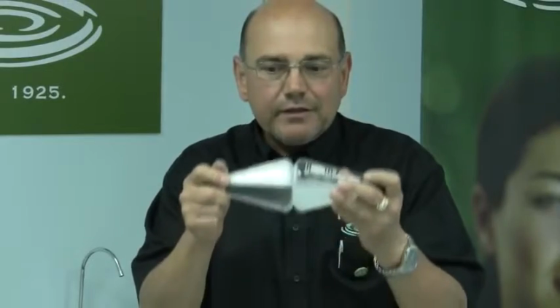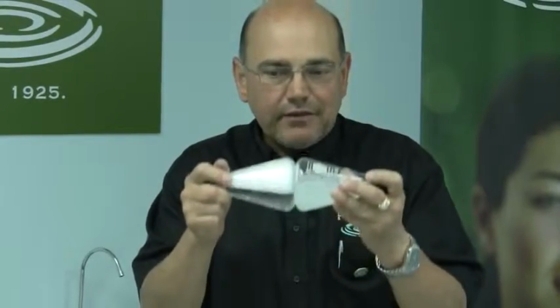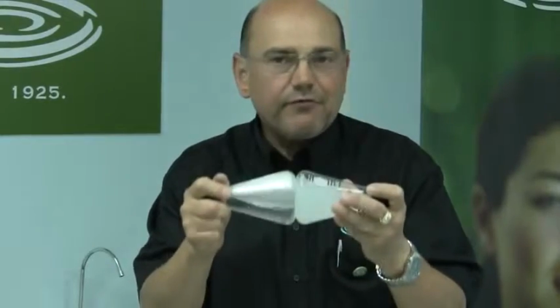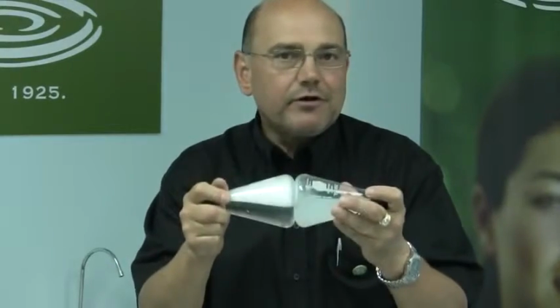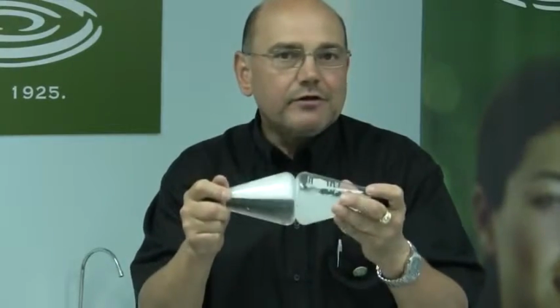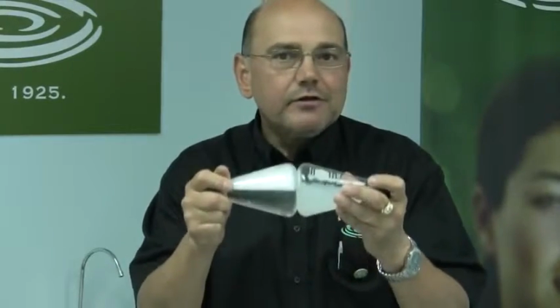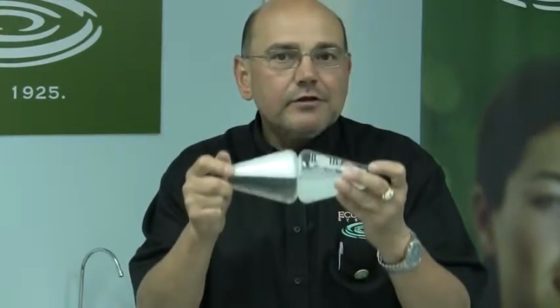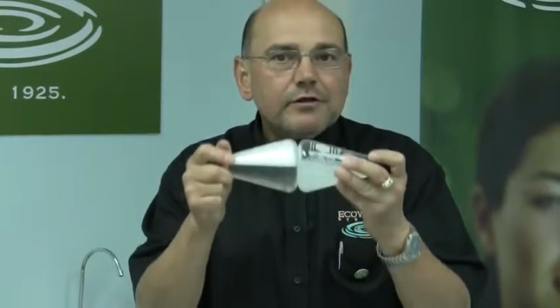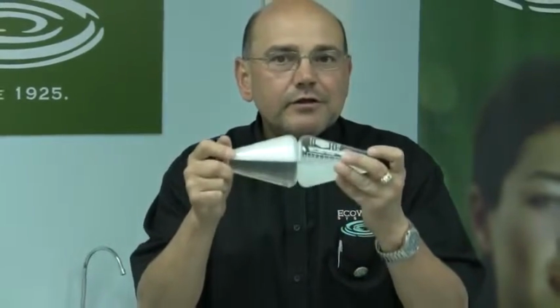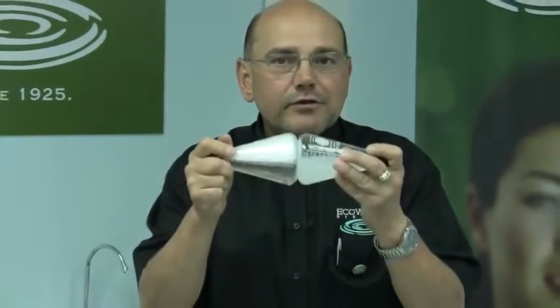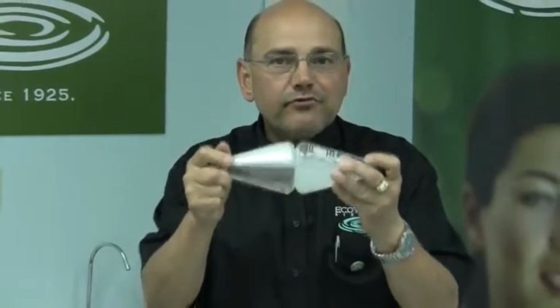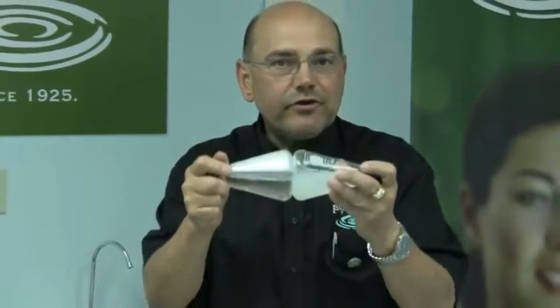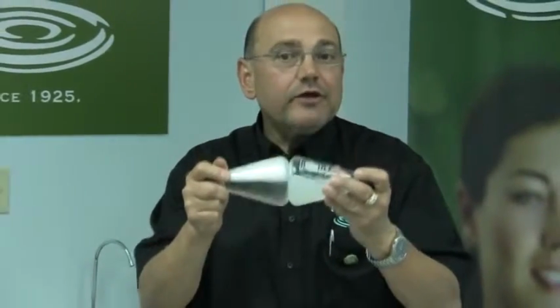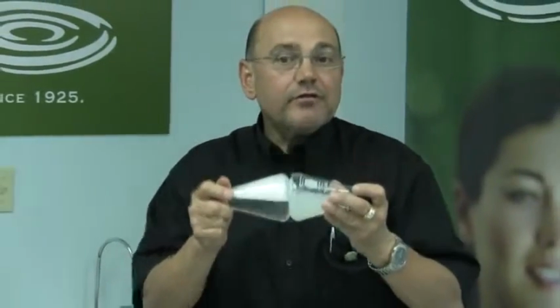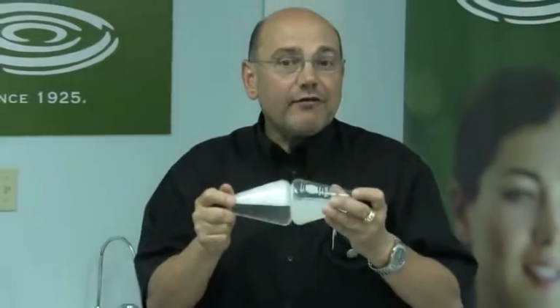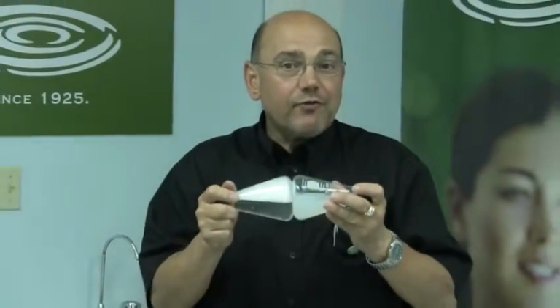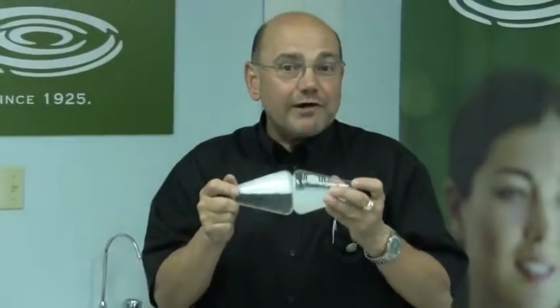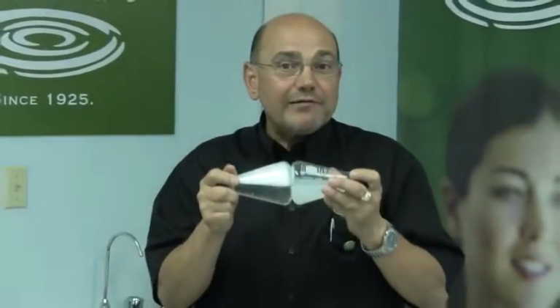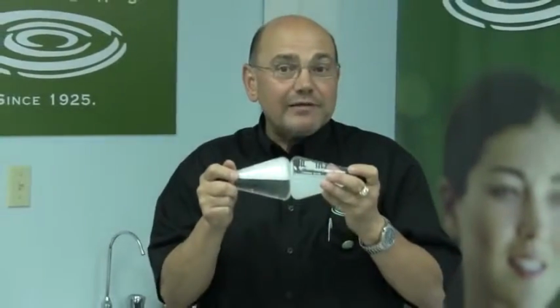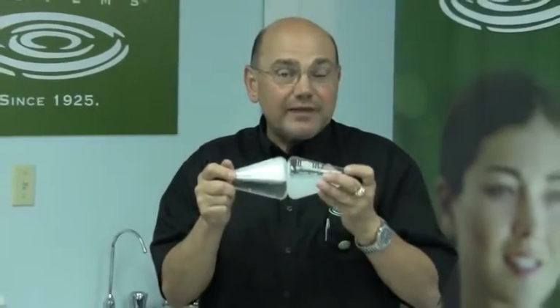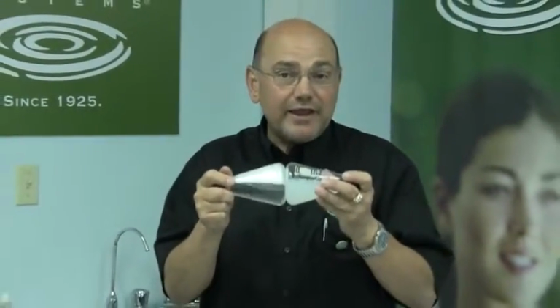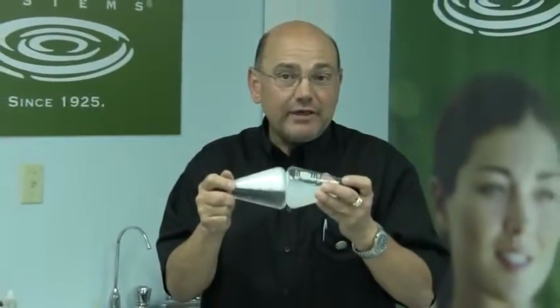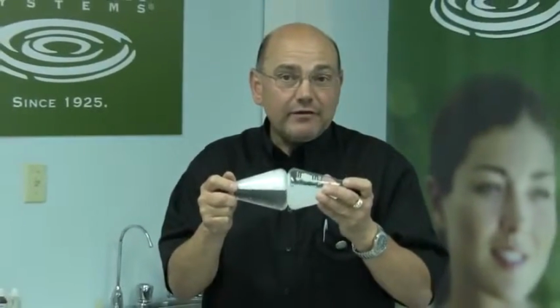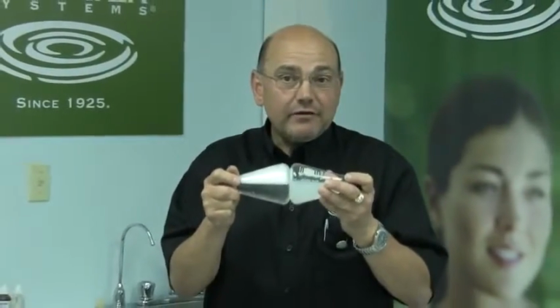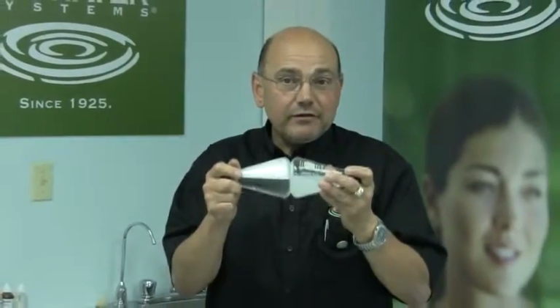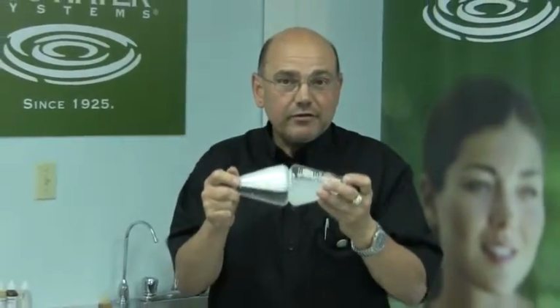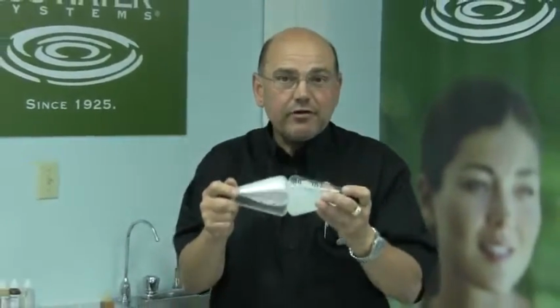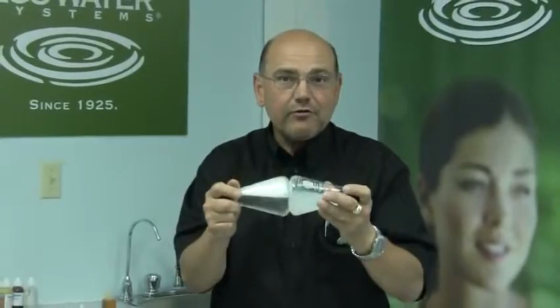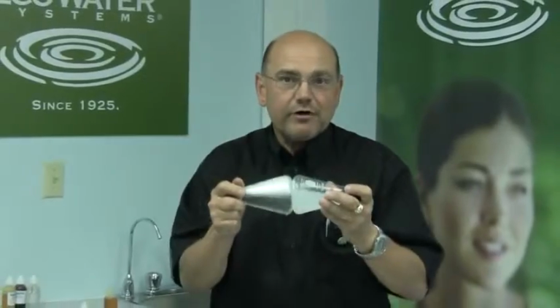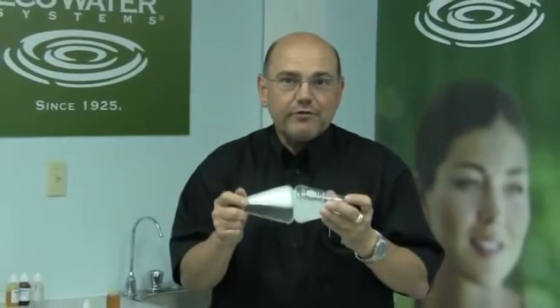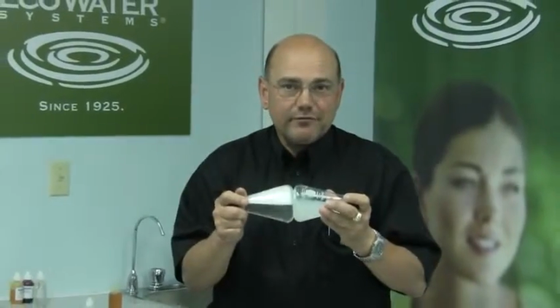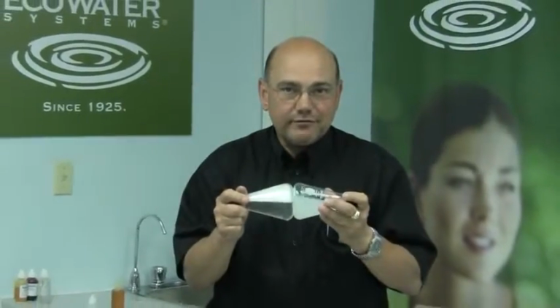Therefore, to enjoy soft water today, install a water softener. Thank you.